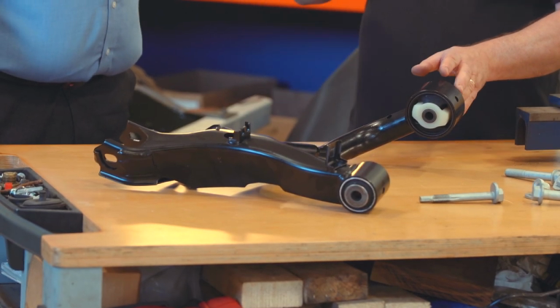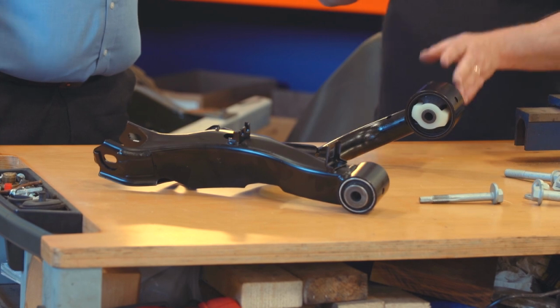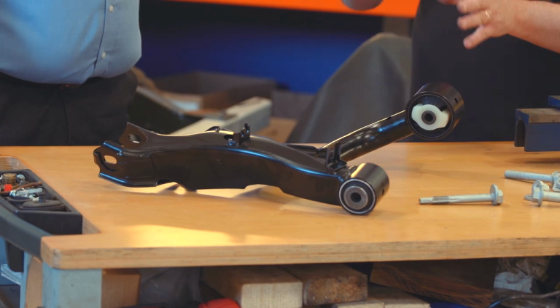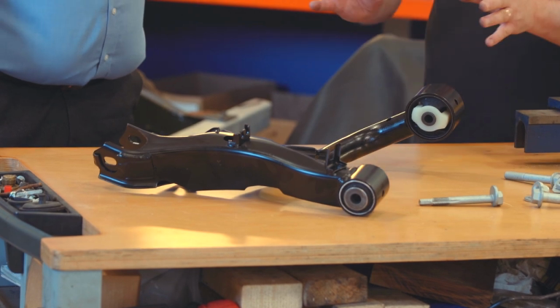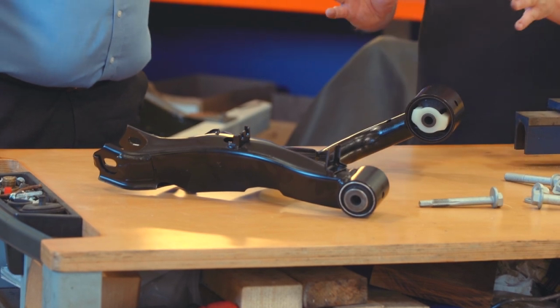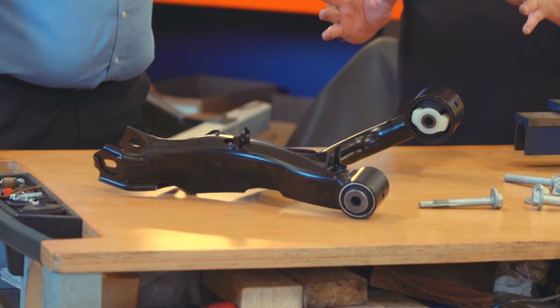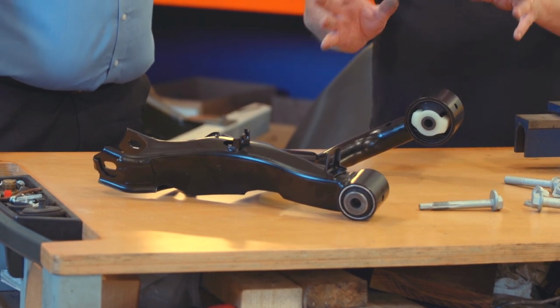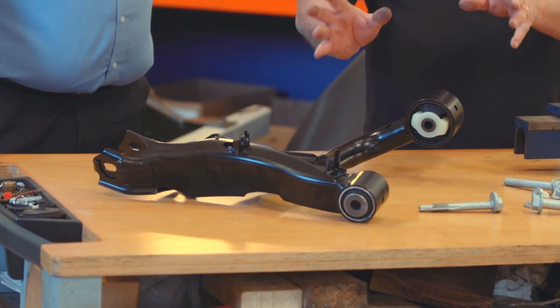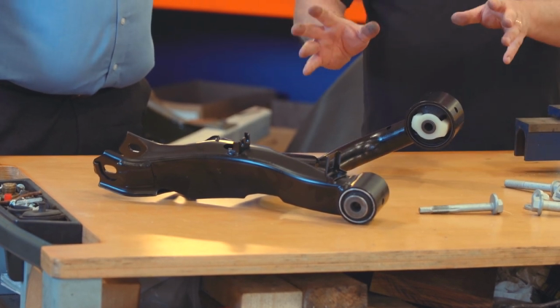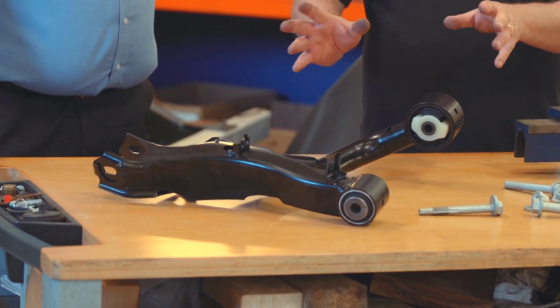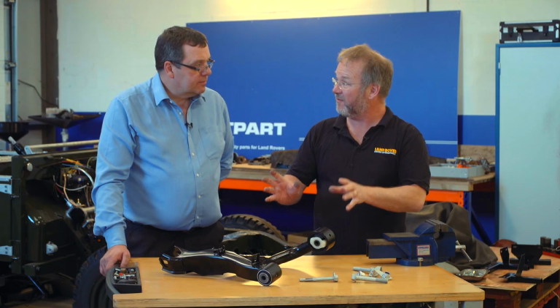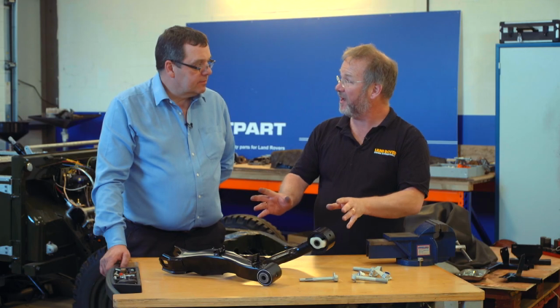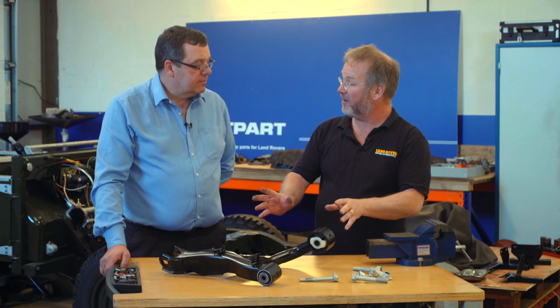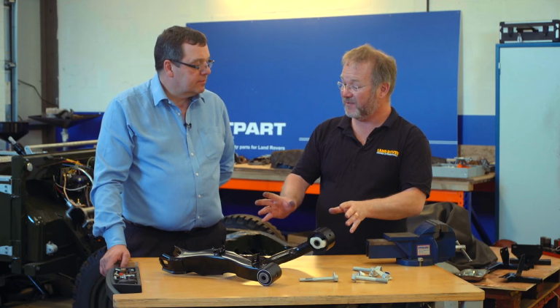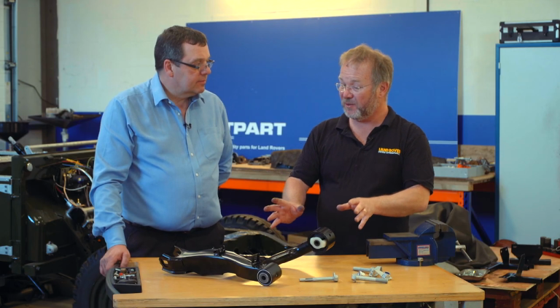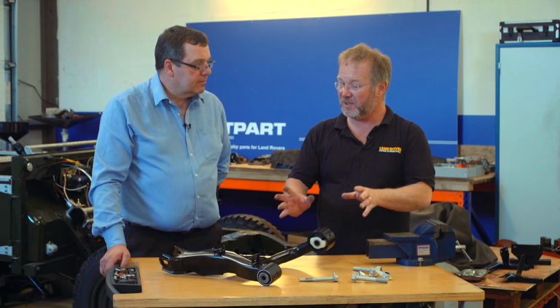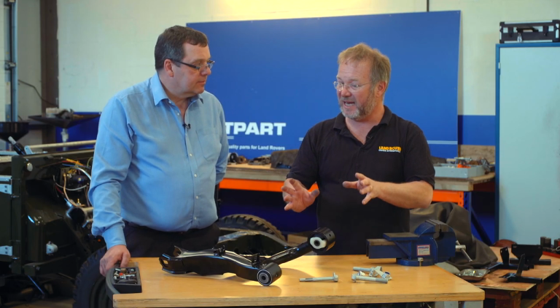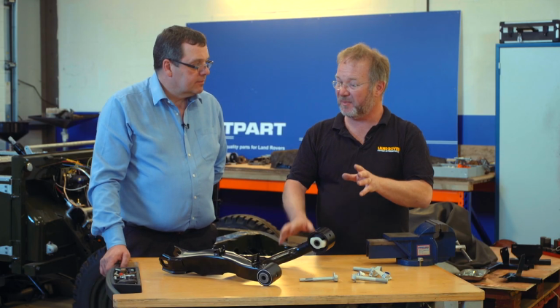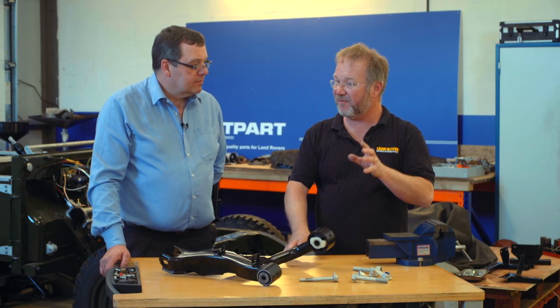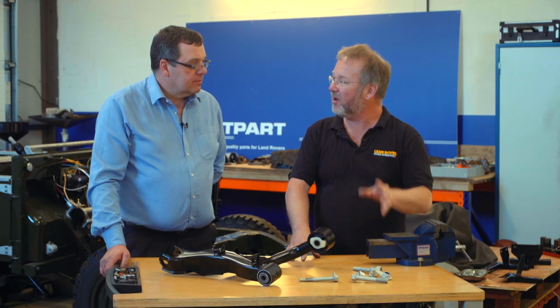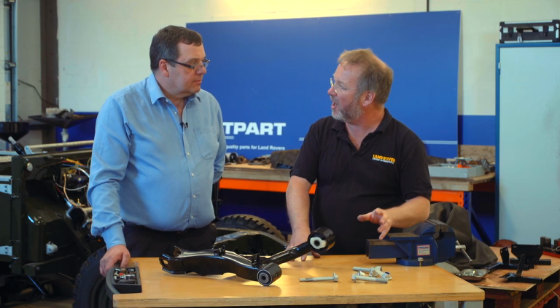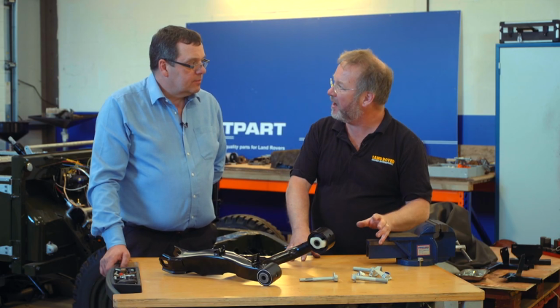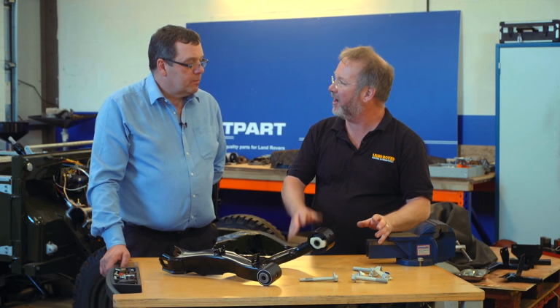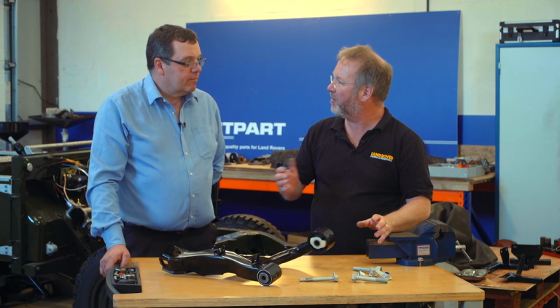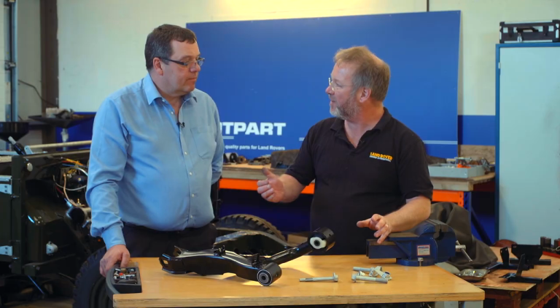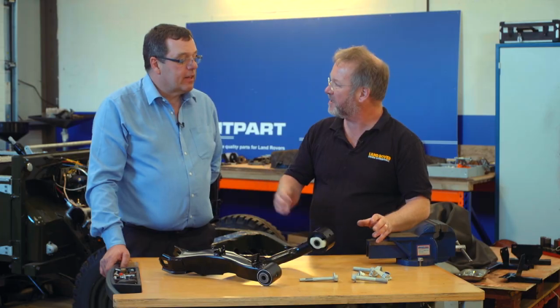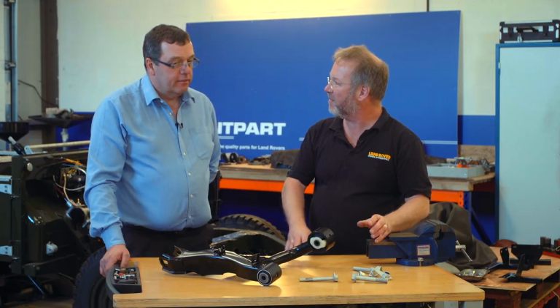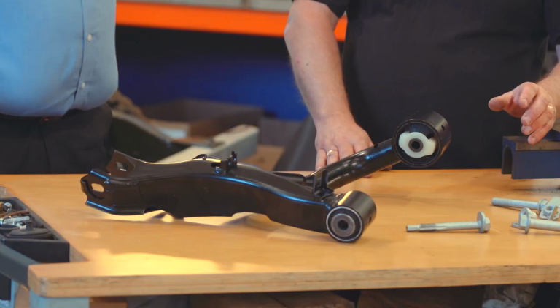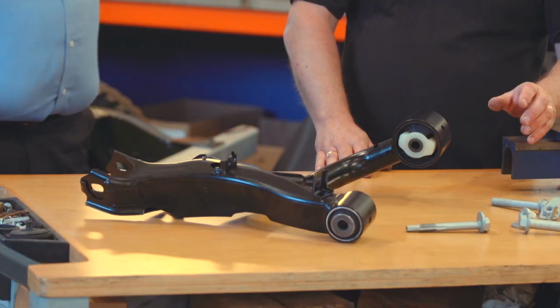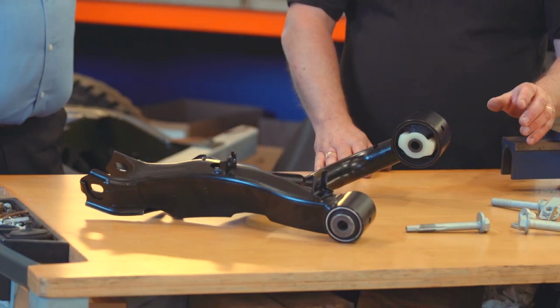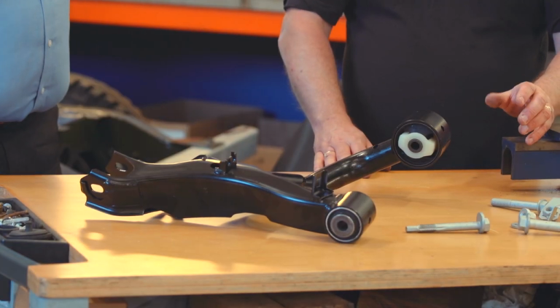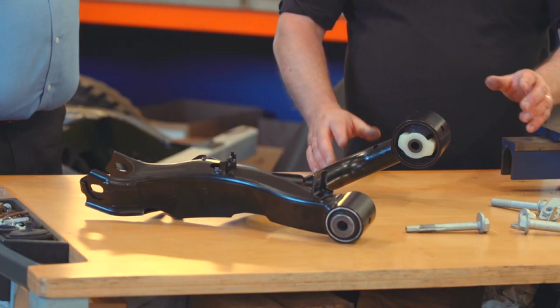The traditional areas for these wishbones to fail on those vehicles is, I believe, front, lower and upper rear. Is that right? That's right, yes. Great stuff.